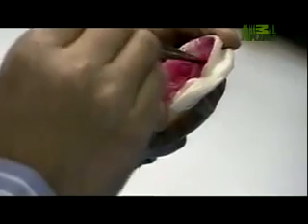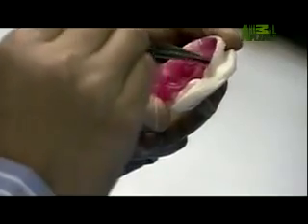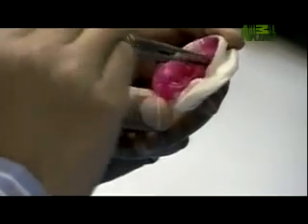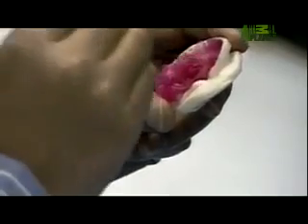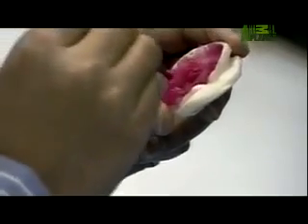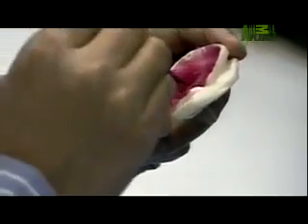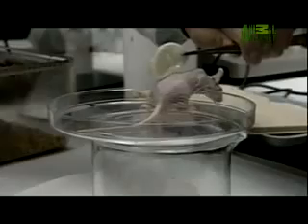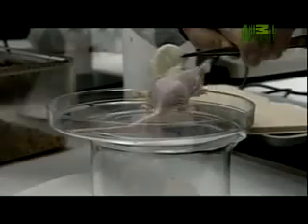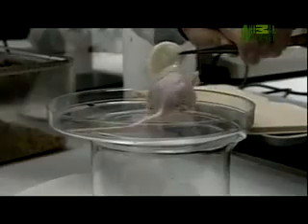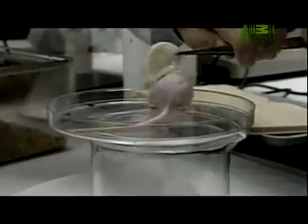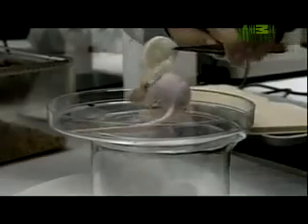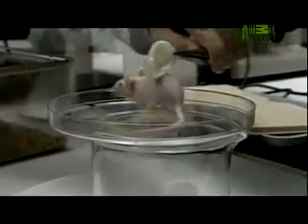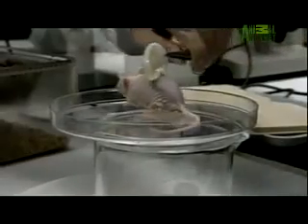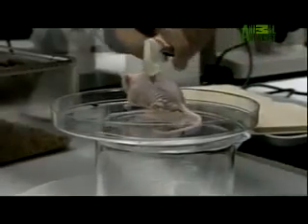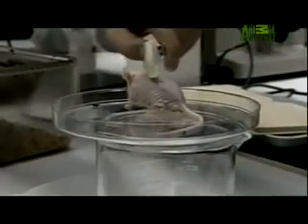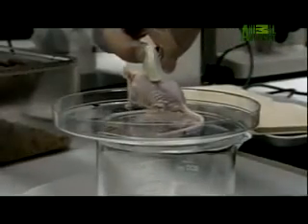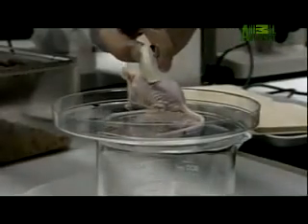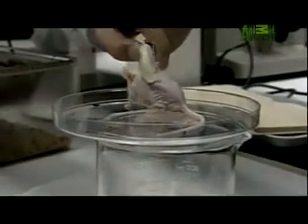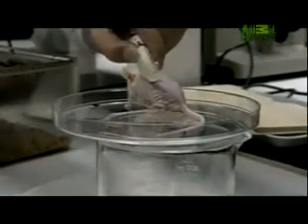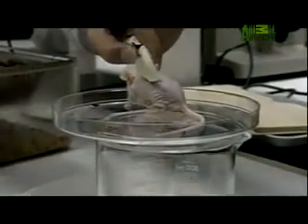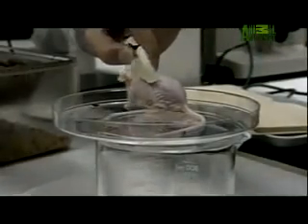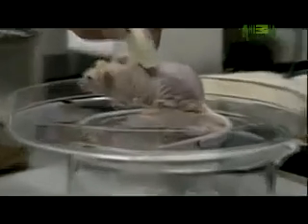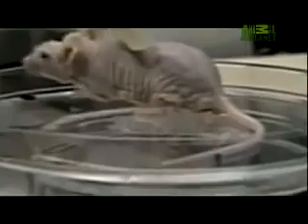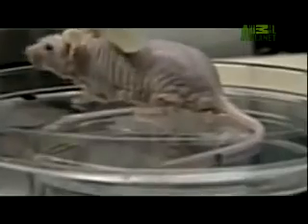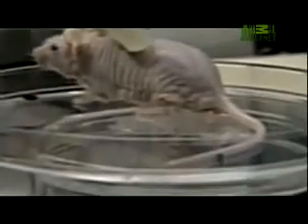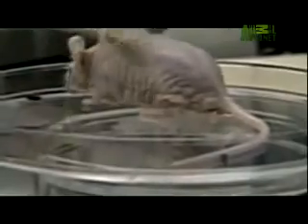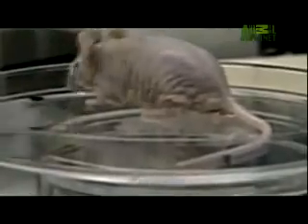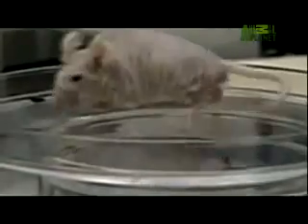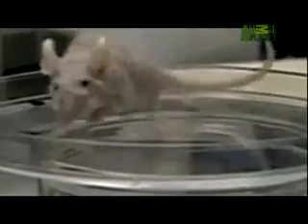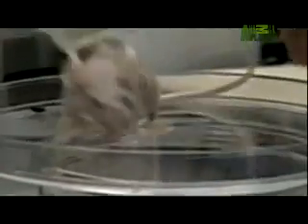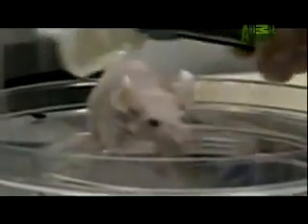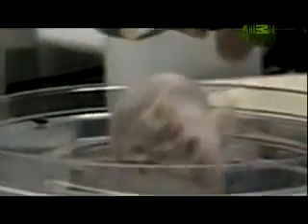Intricate and highly developed, an ear is the most difficult cartilaginous tissue to reconstruct. Yet the team has found a way.